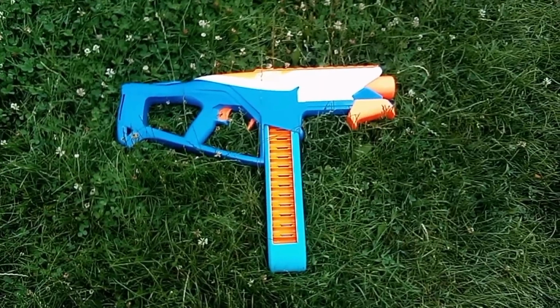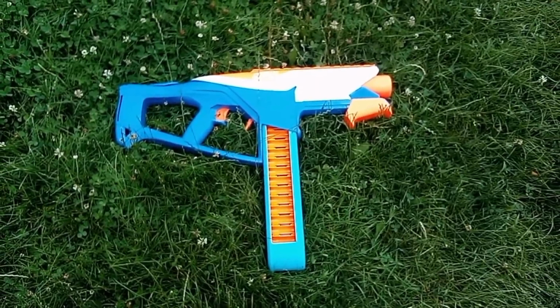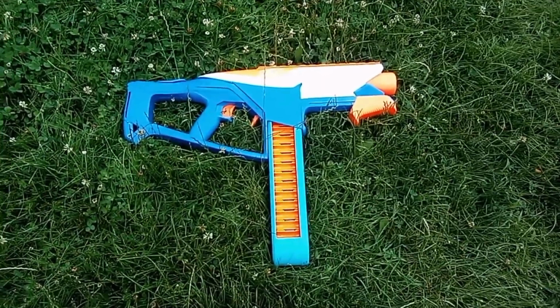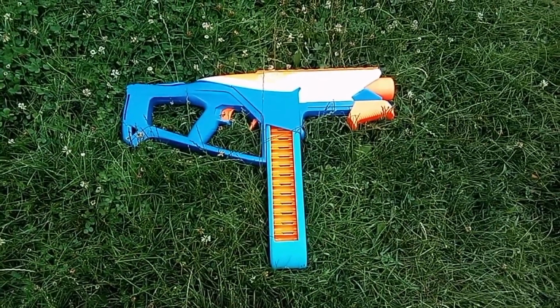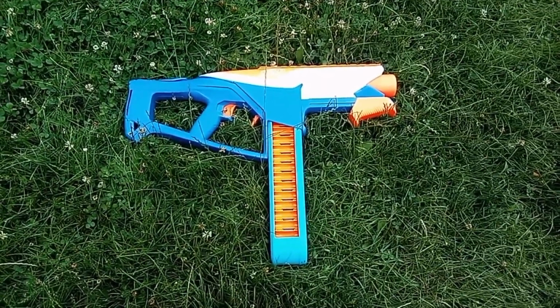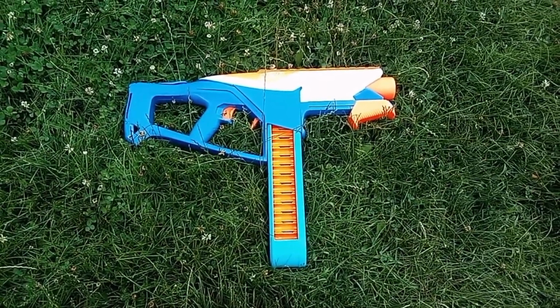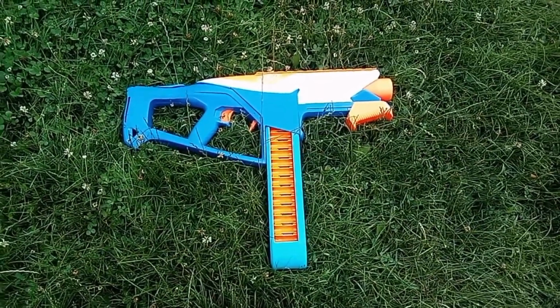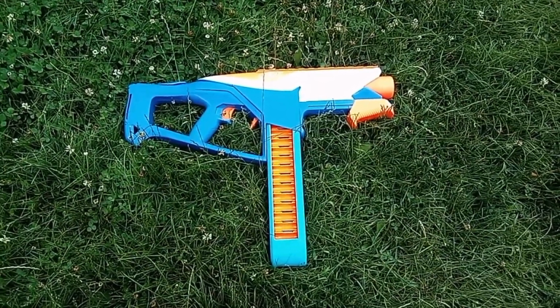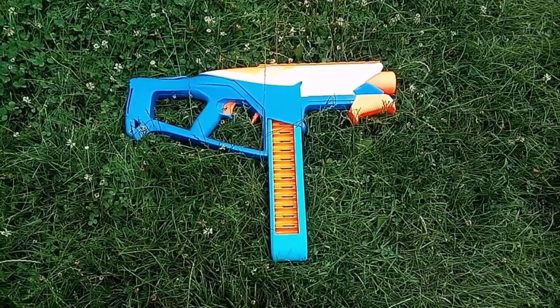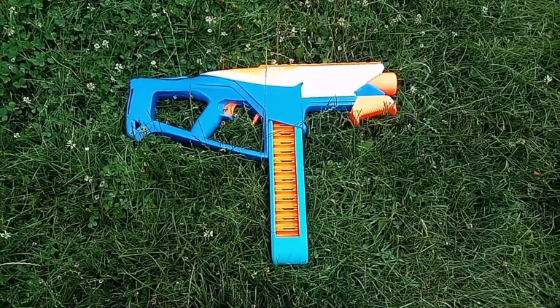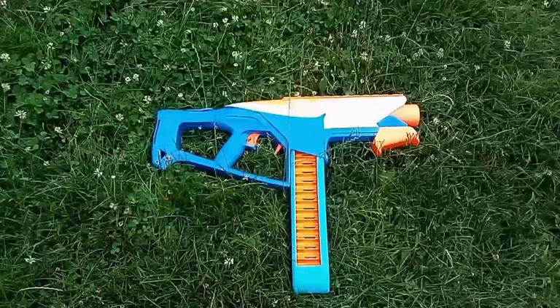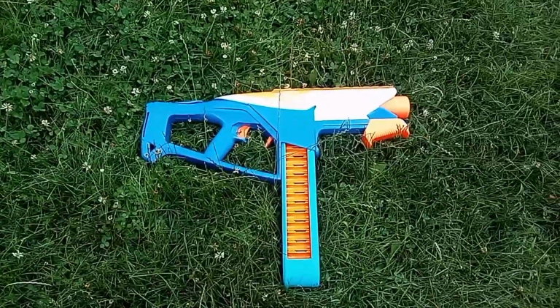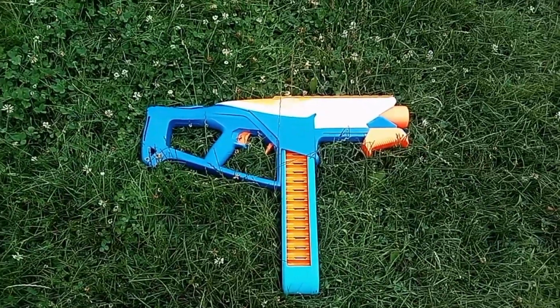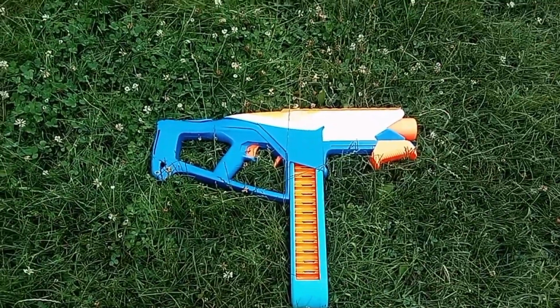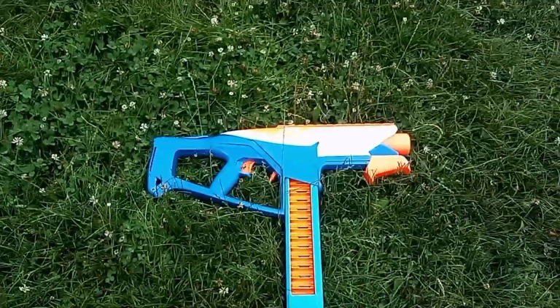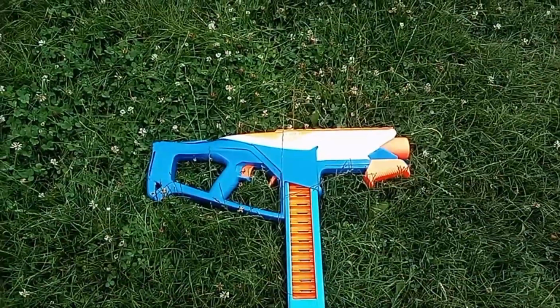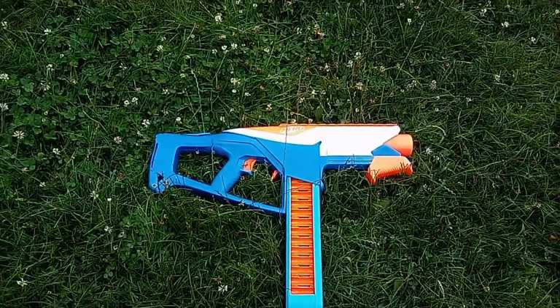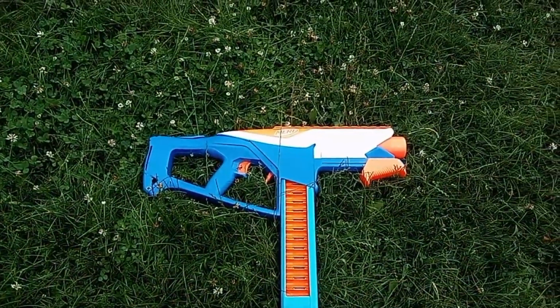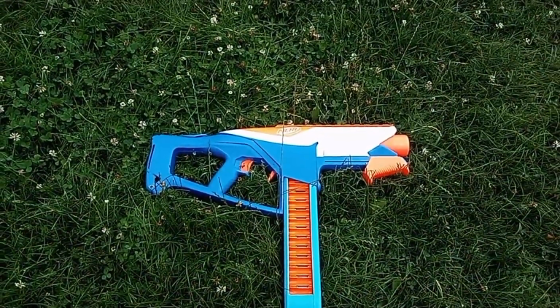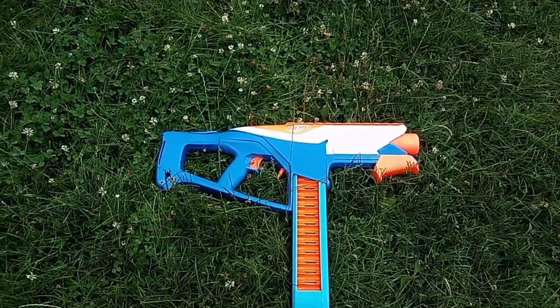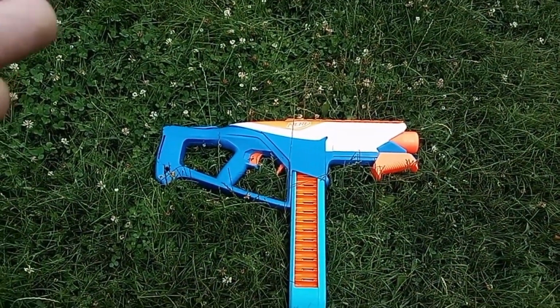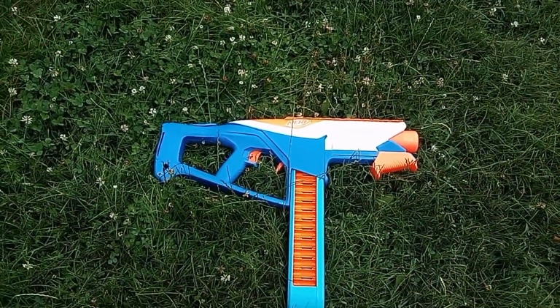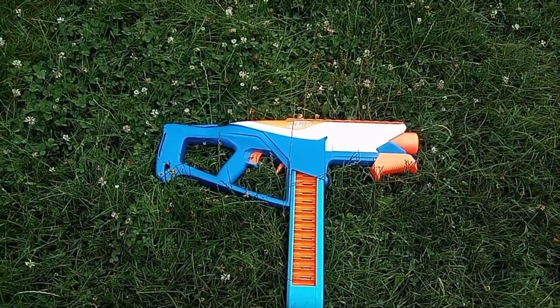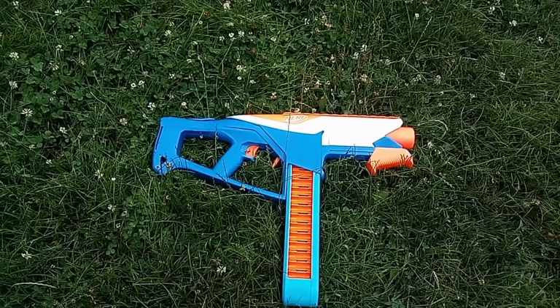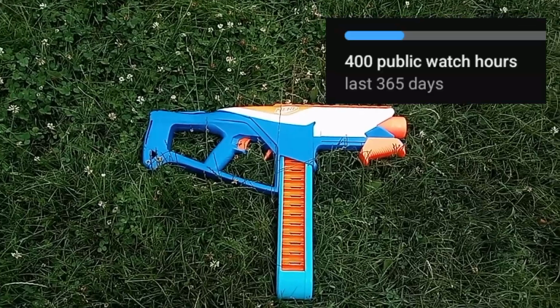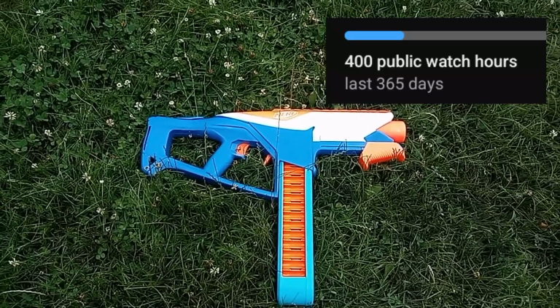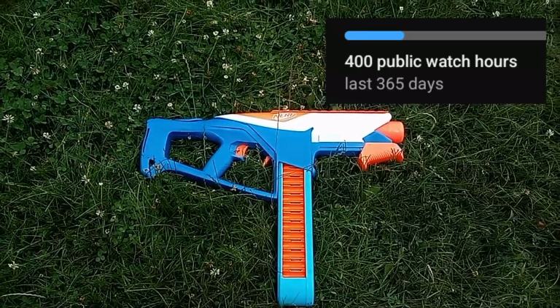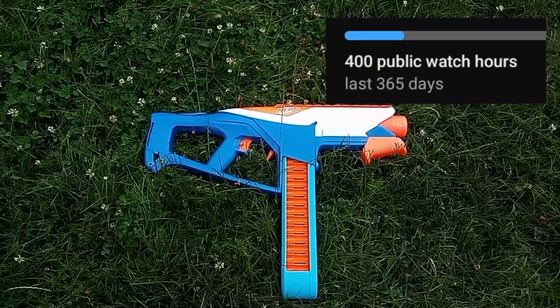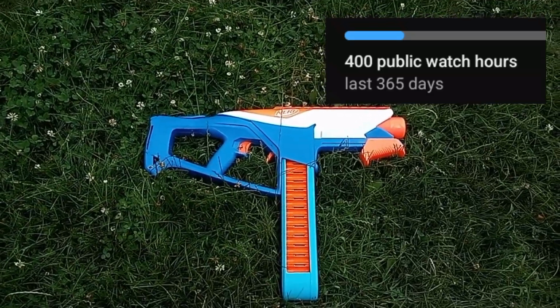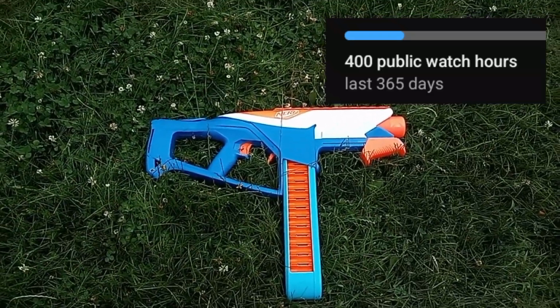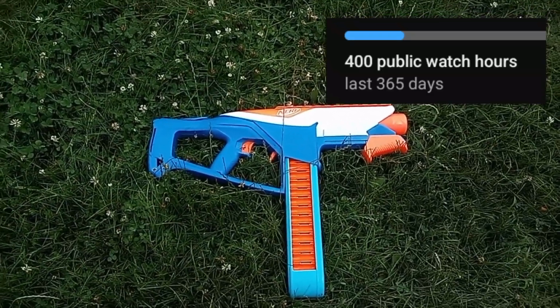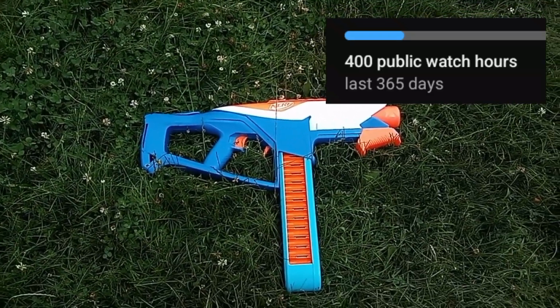Hello, welcome back to Double Punch Whenever. I'll be reviewing the Nerf N-Series Infinite for 400 public watch hours.